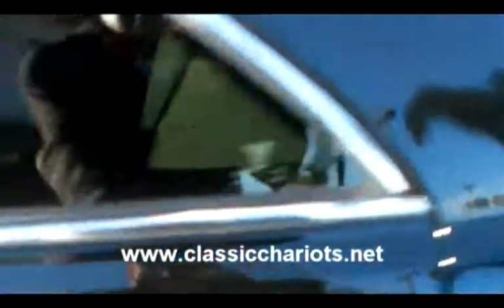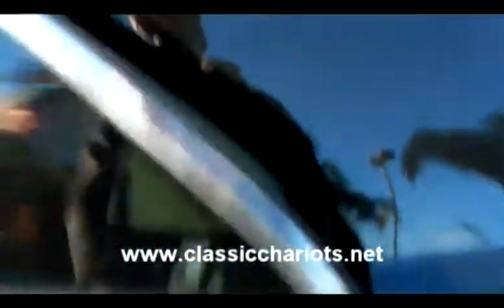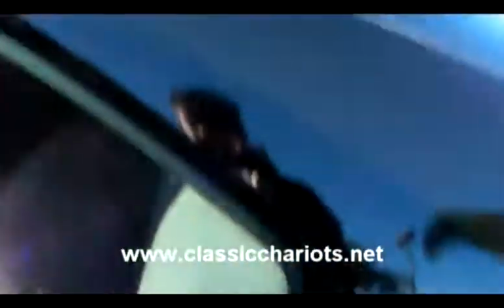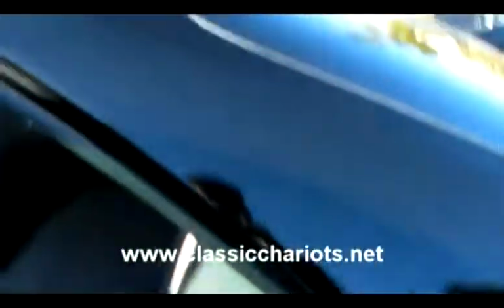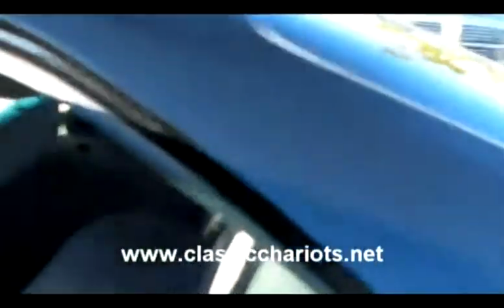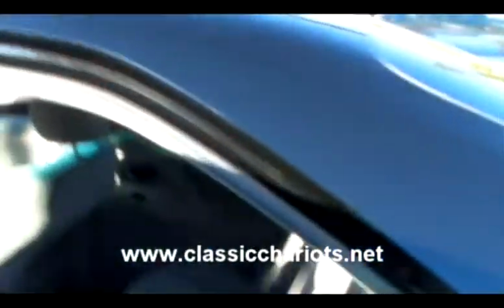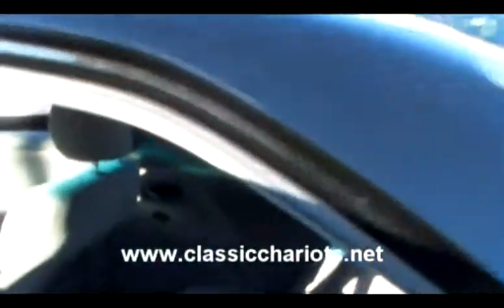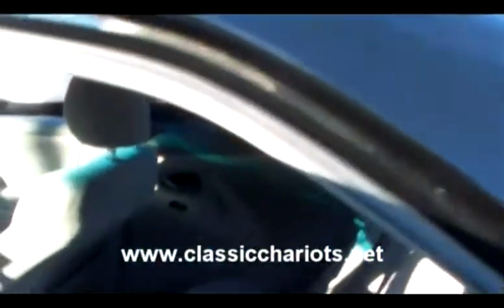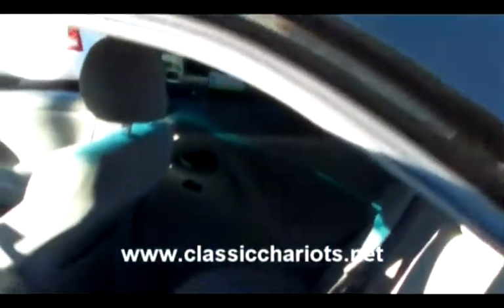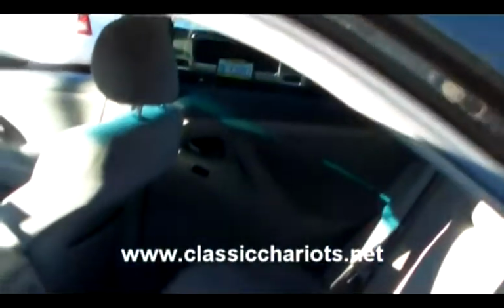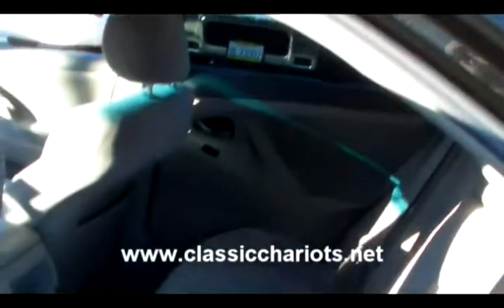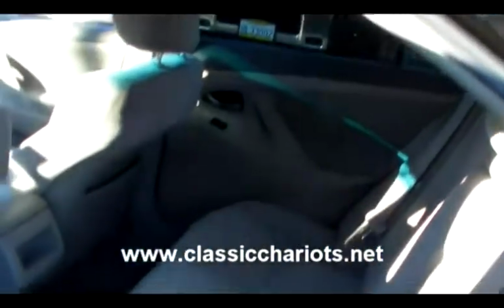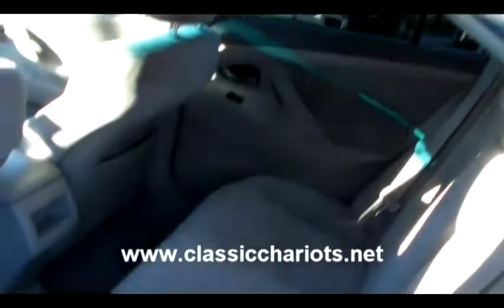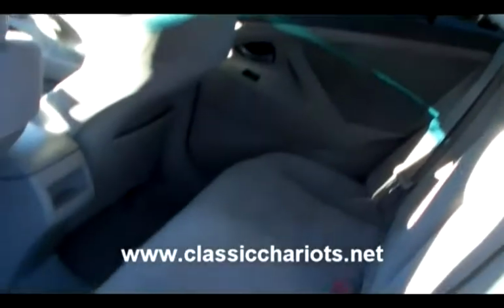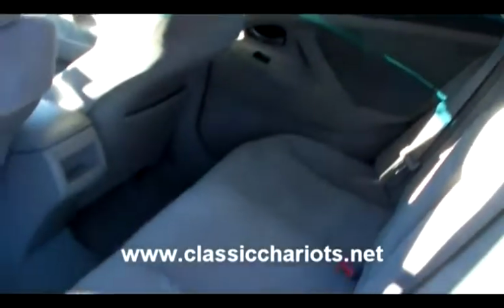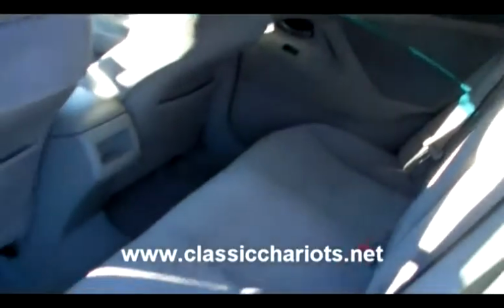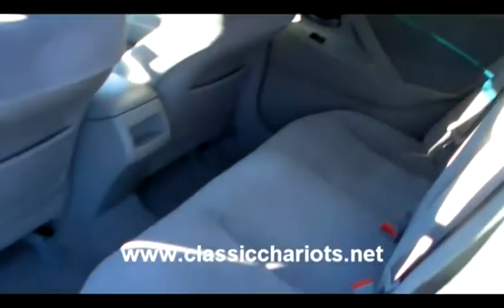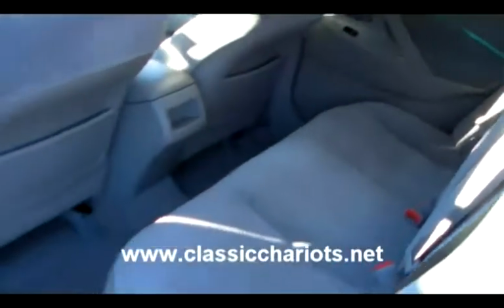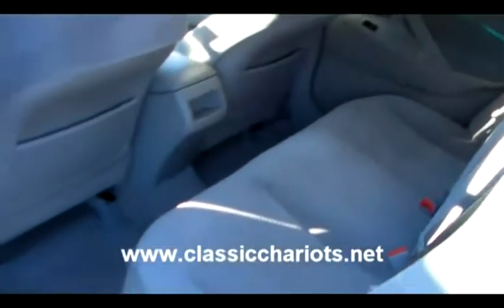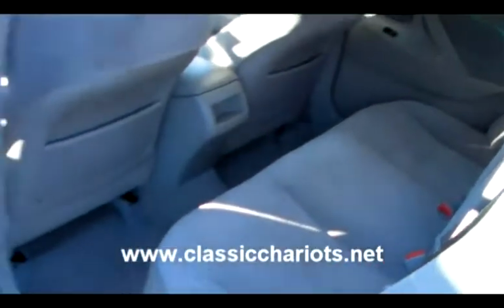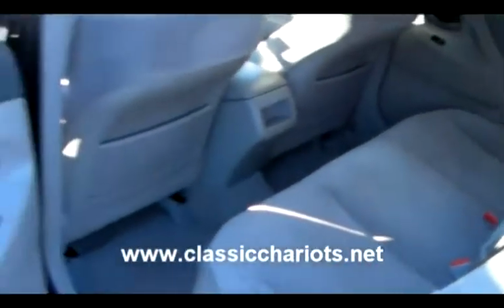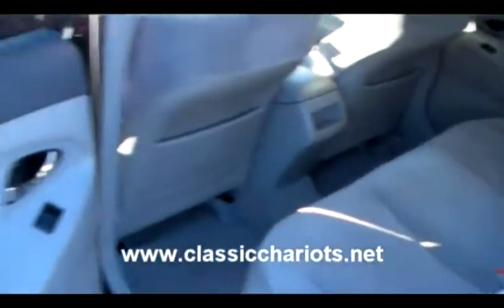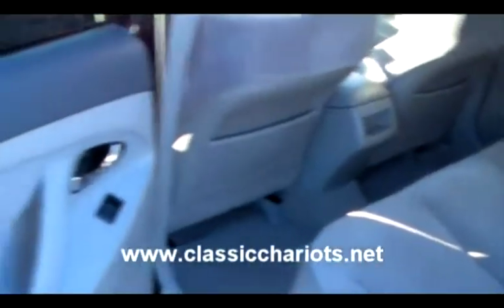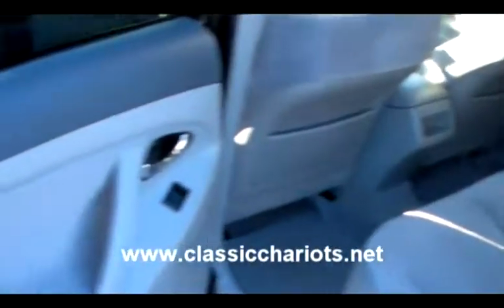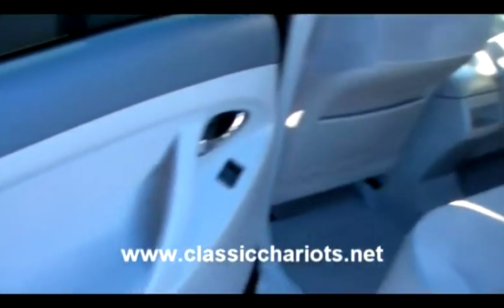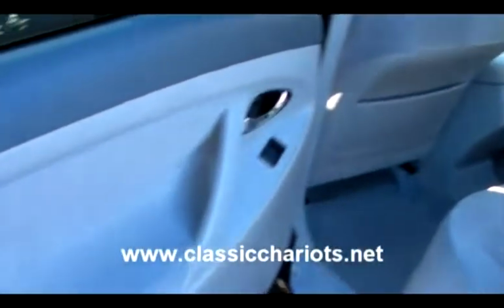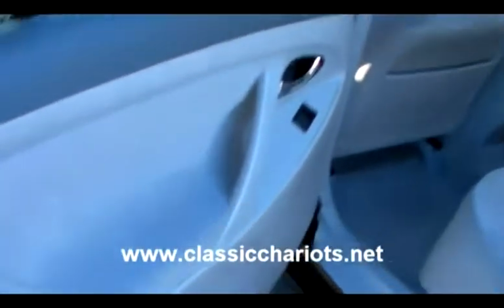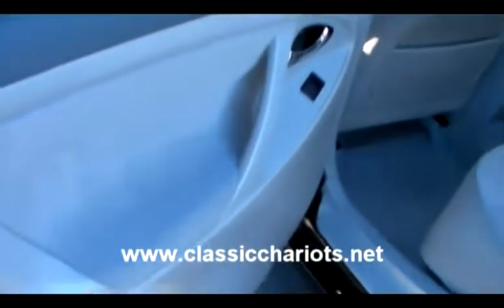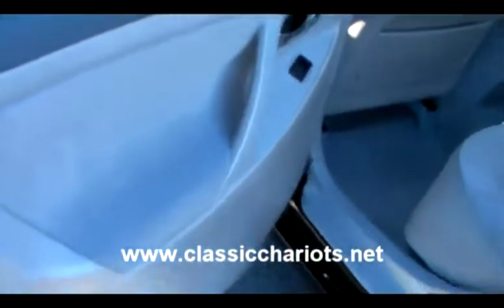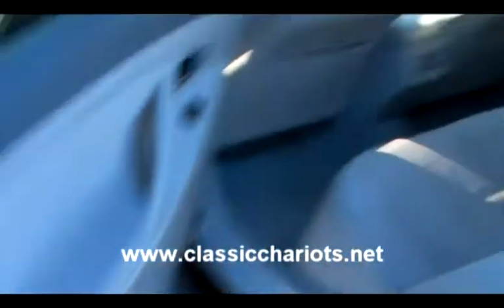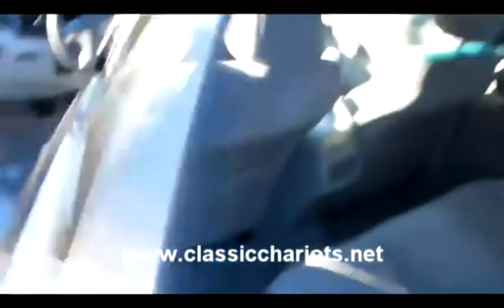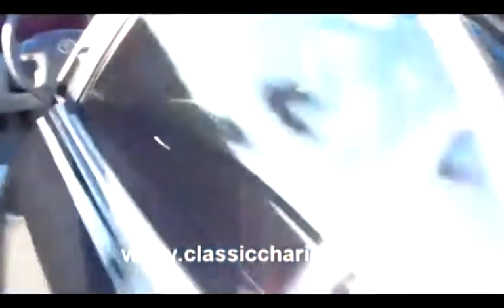Let's take a look at the rear. Again, nice and clean, excellent condition, as you'd expect from a 2009.